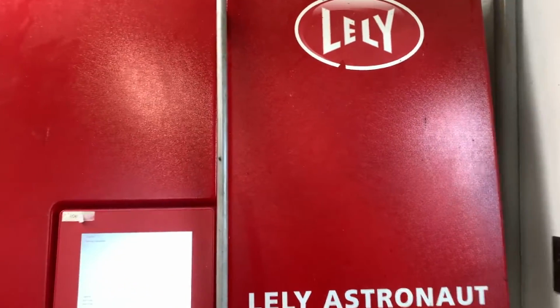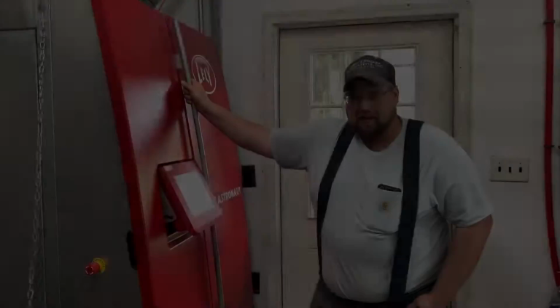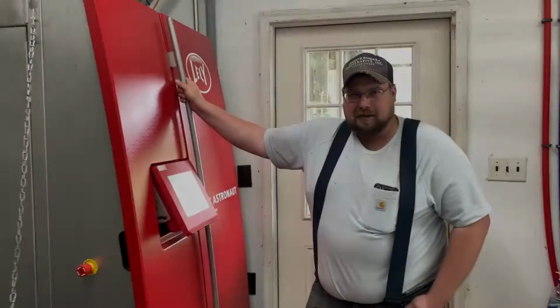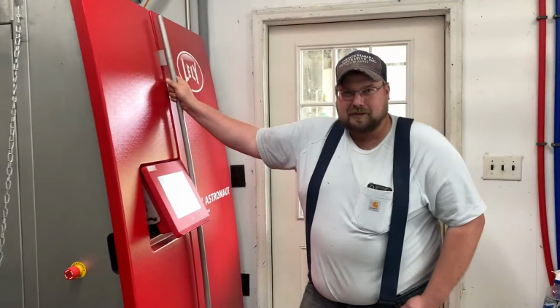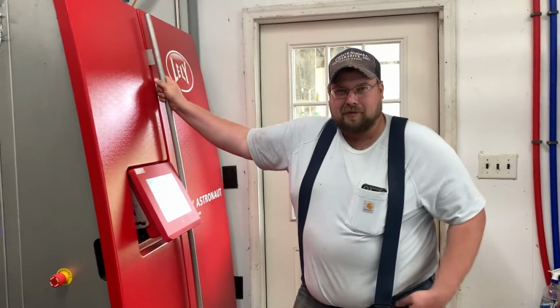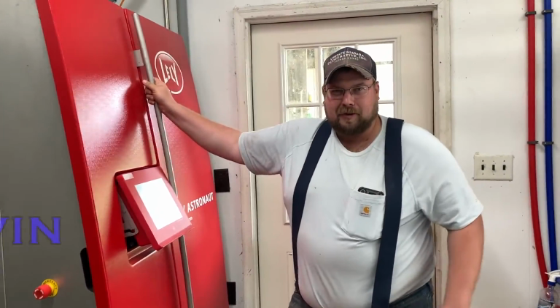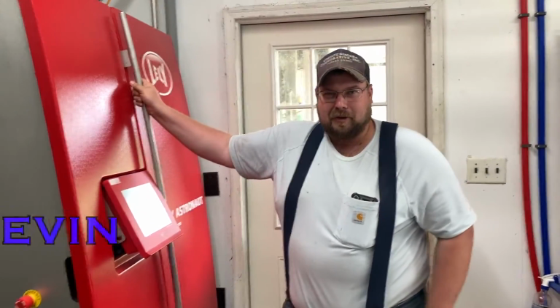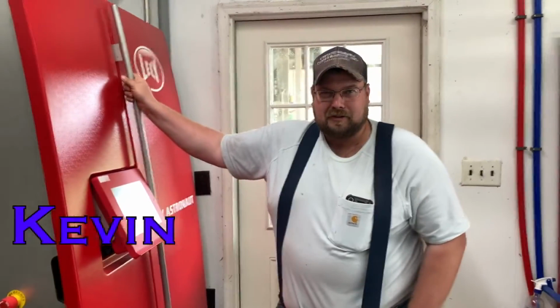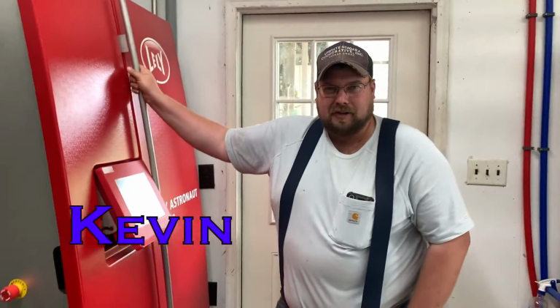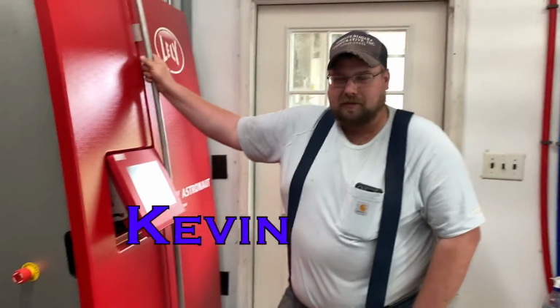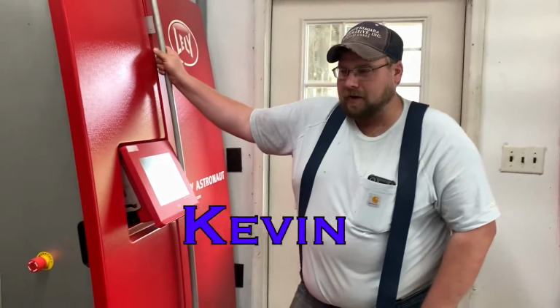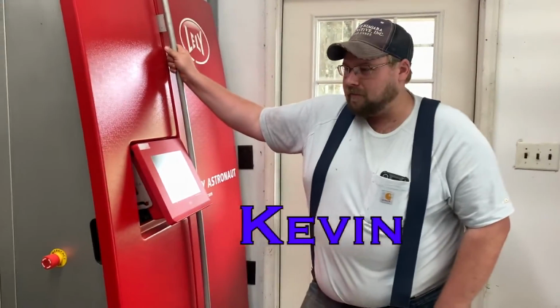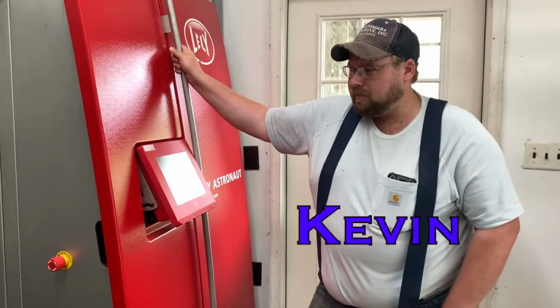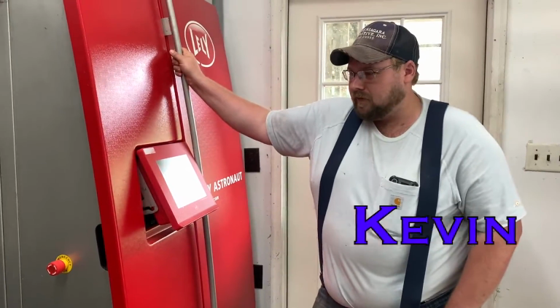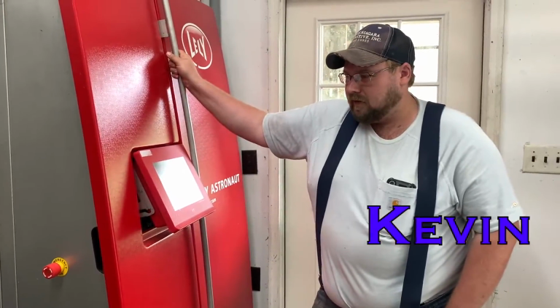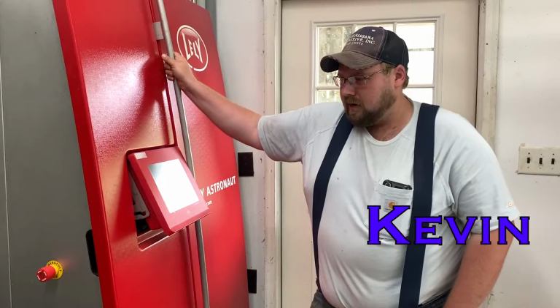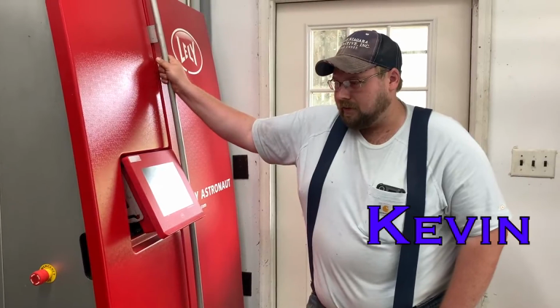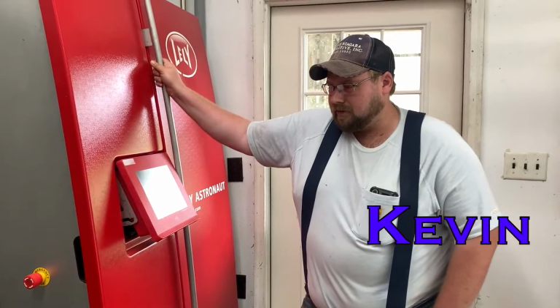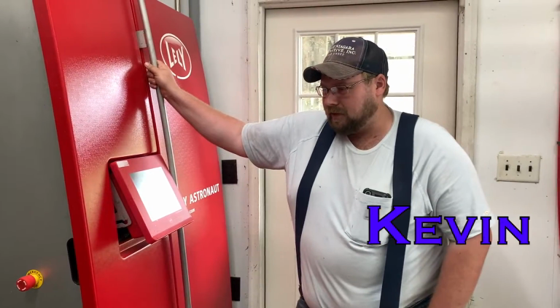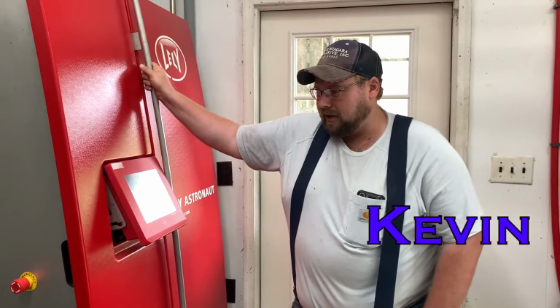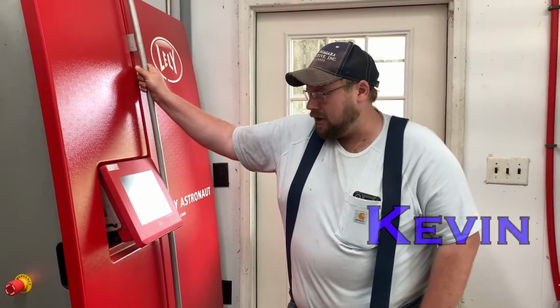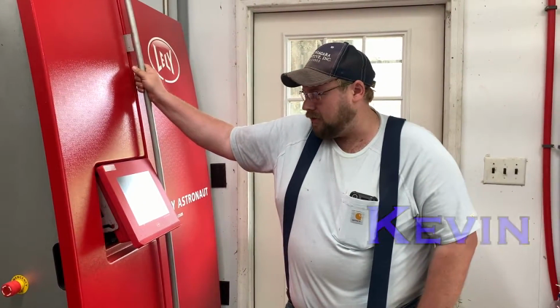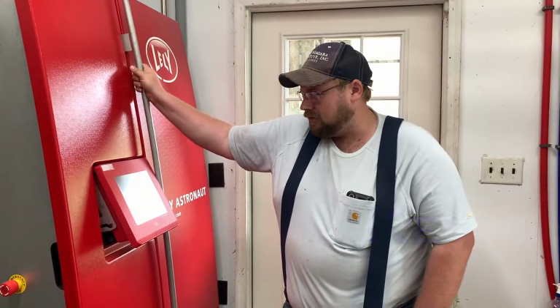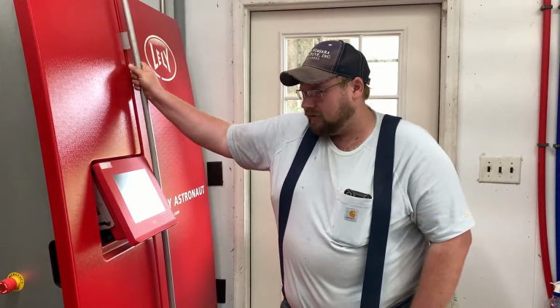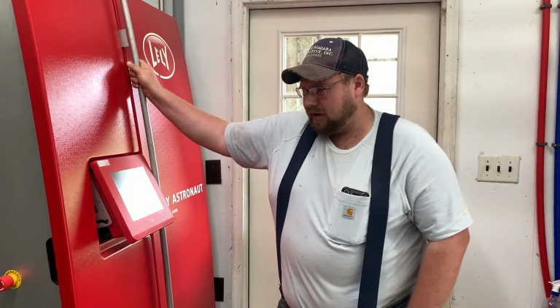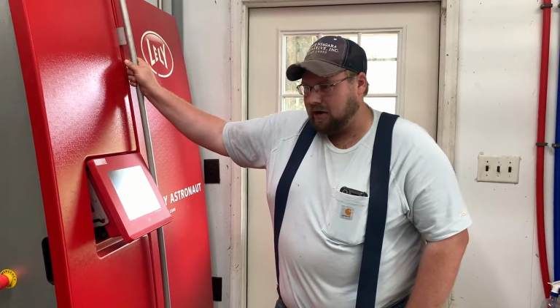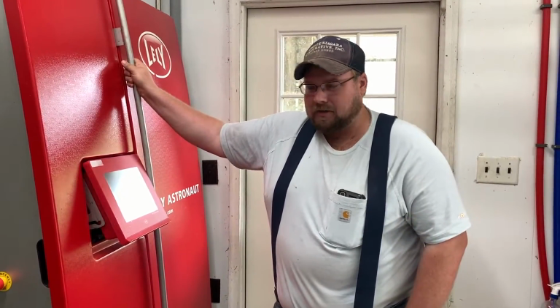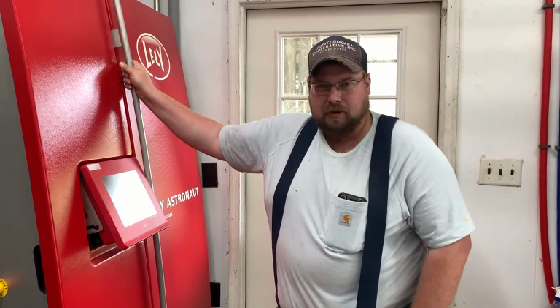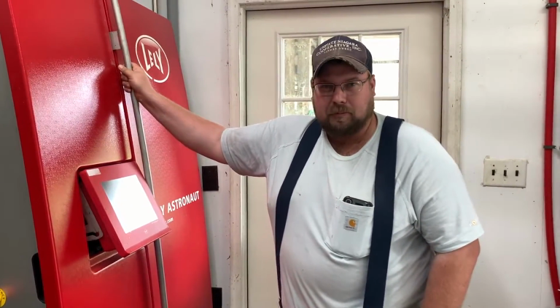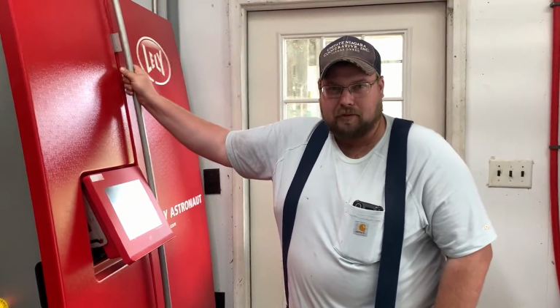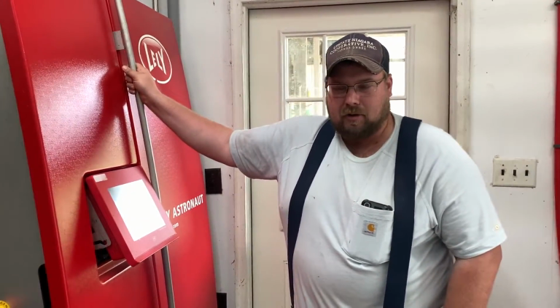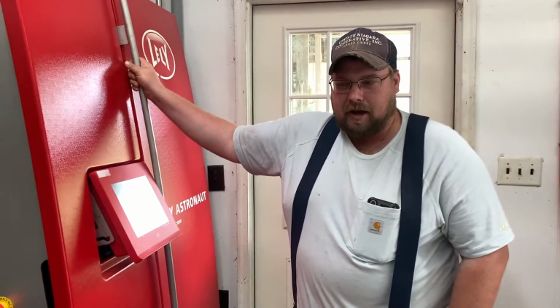Hey, it's Kevin at Walls and Dairy Park. I'm going to explain how a cow gets milked by the robot.